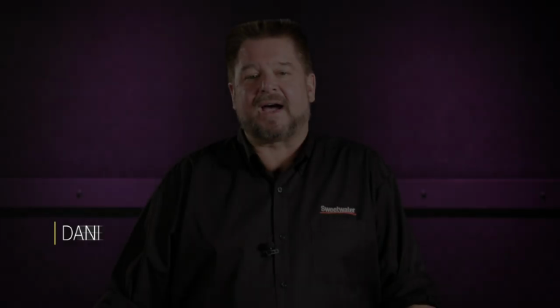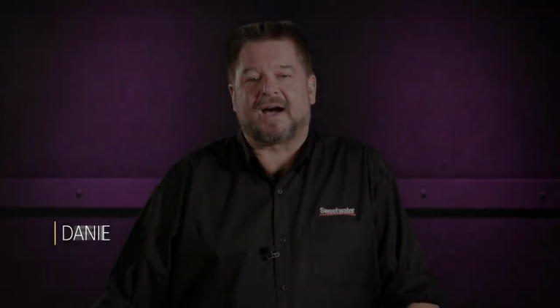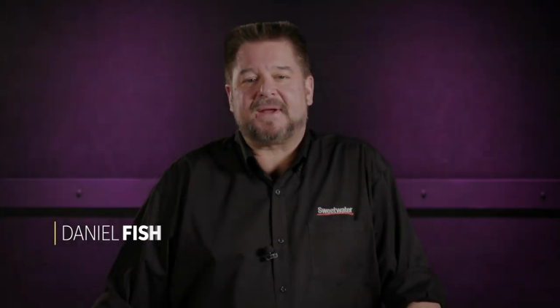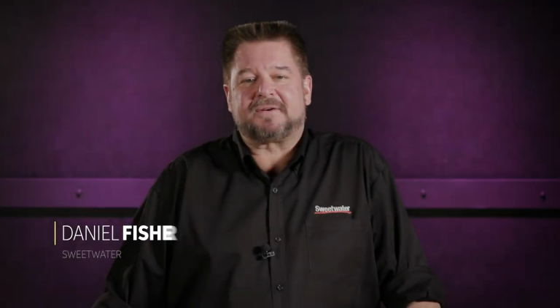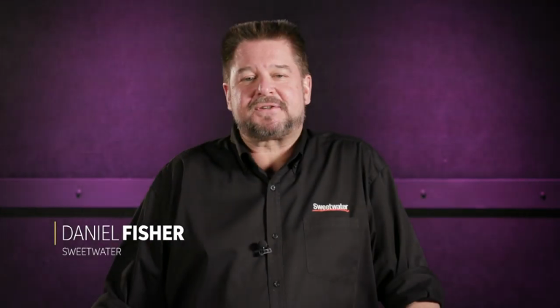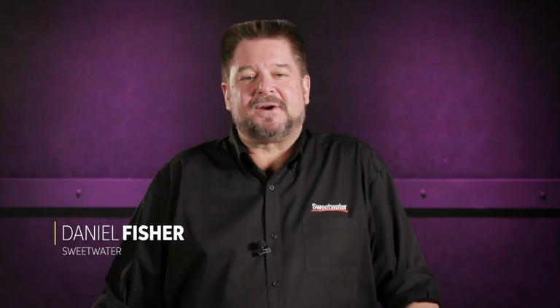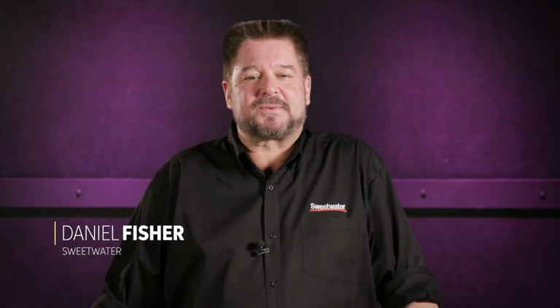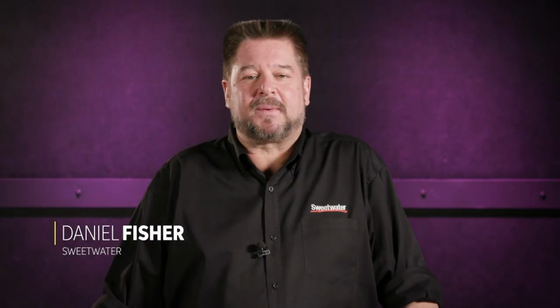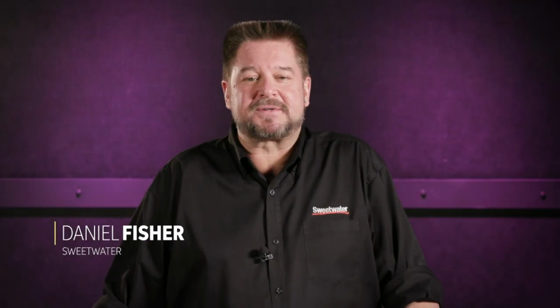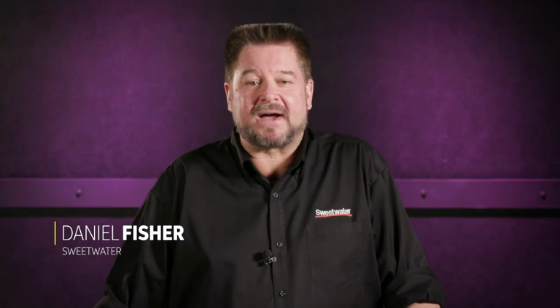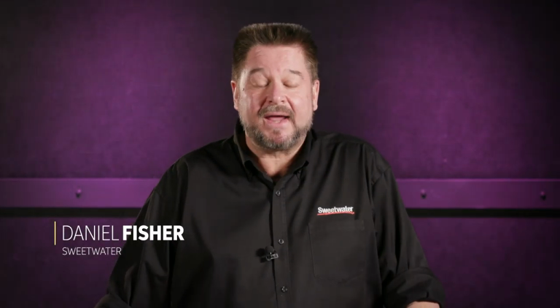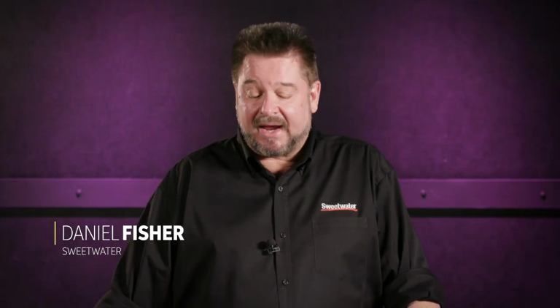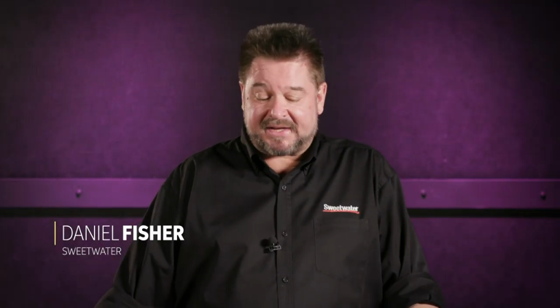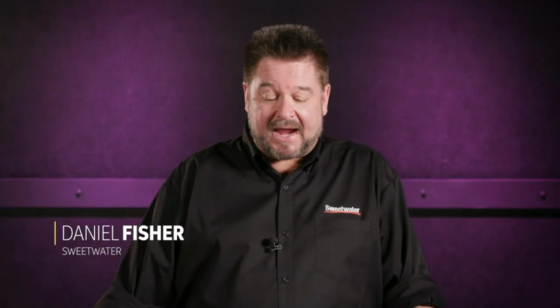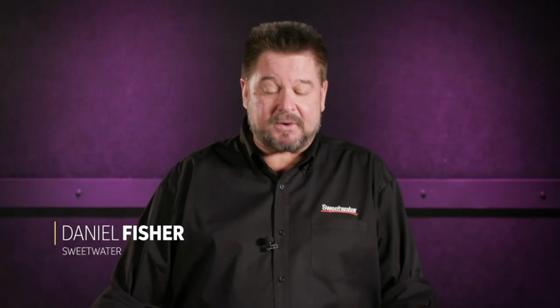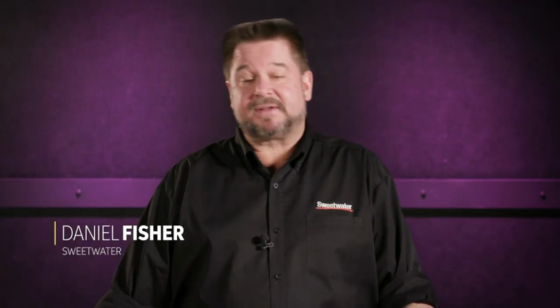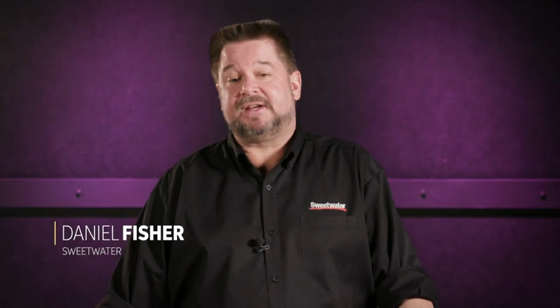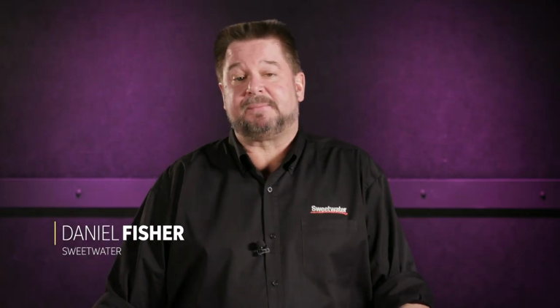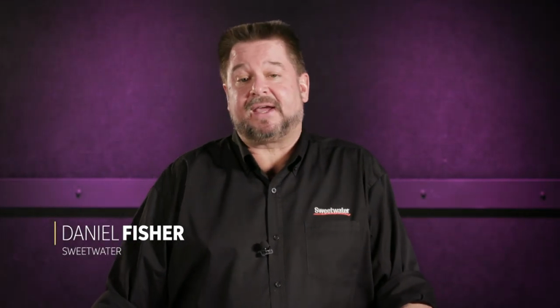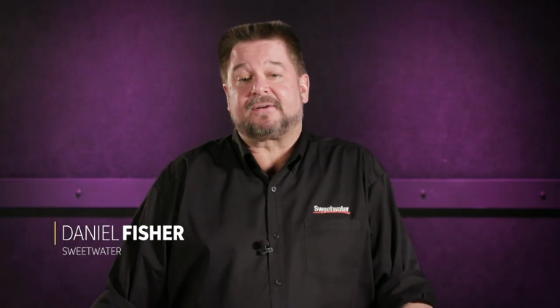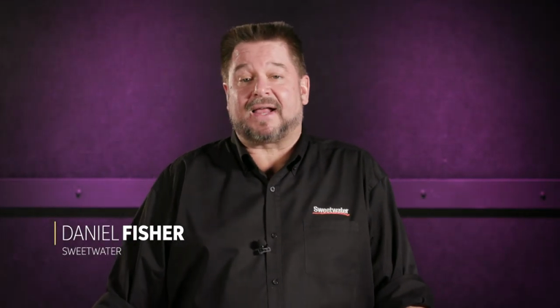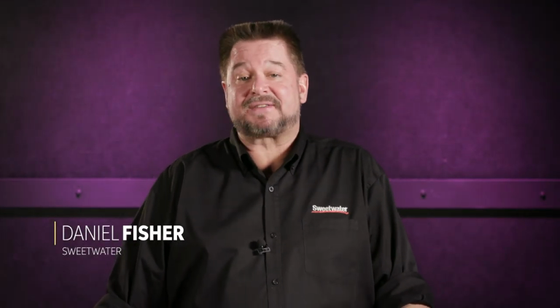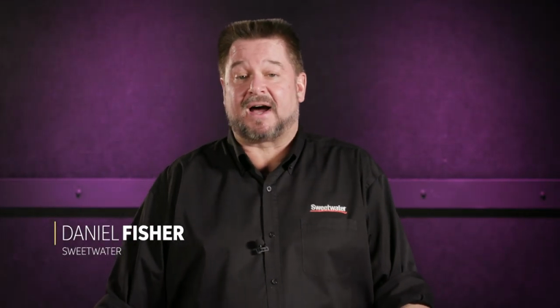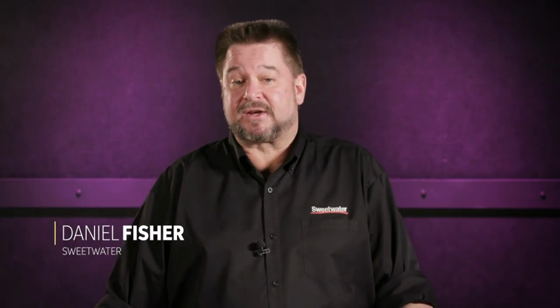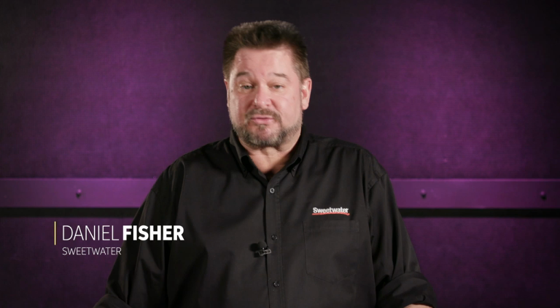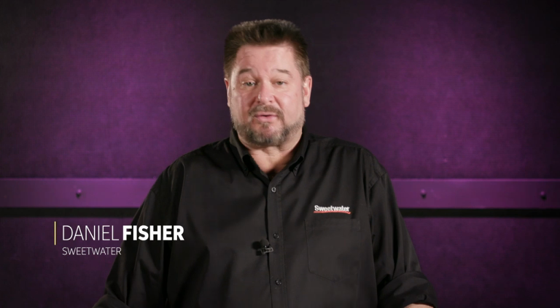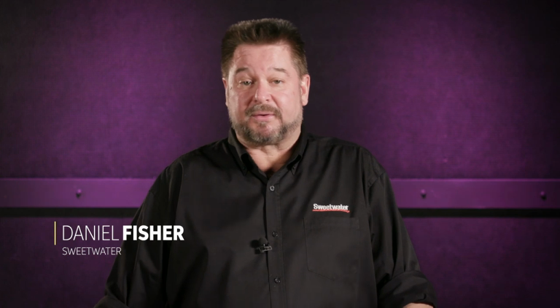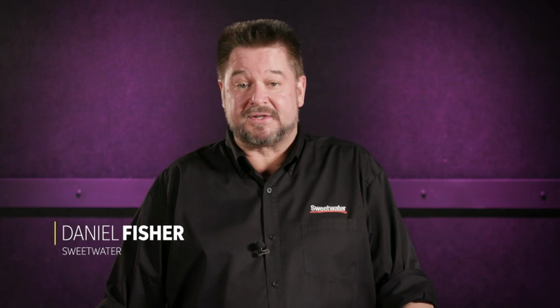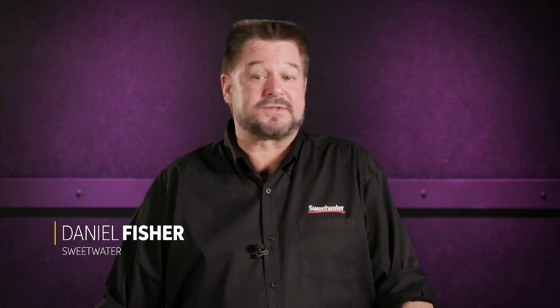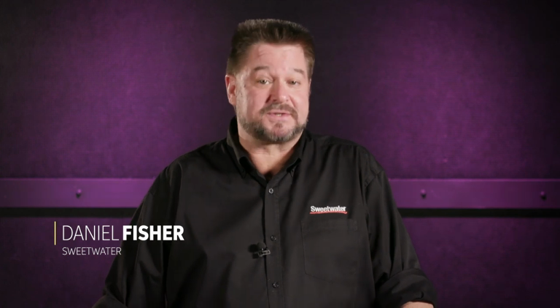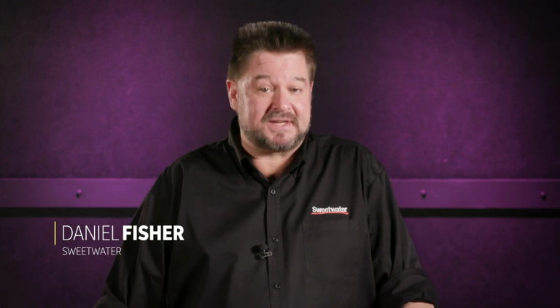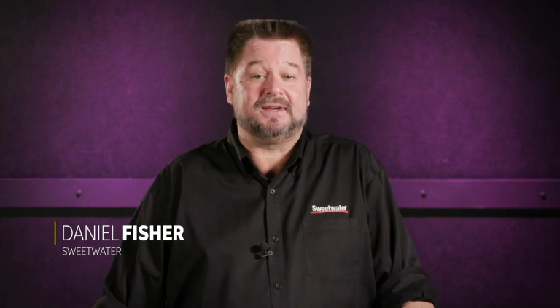Hi, I'm Daniel Fisher here at Sweetwater Sound, and today I'm going to teach a beginner class on control voltages, or CV.